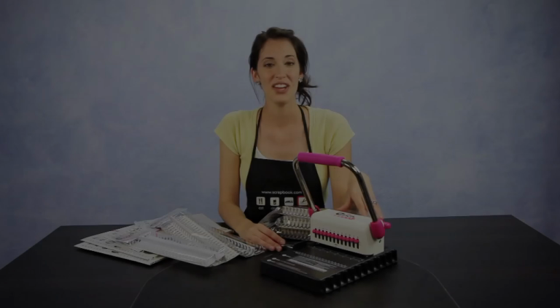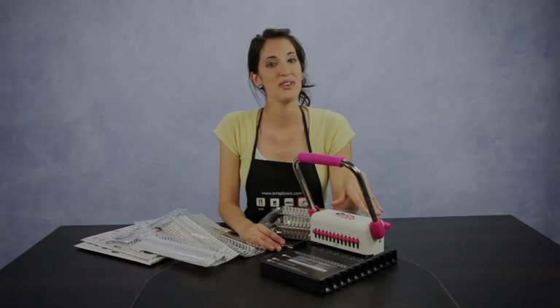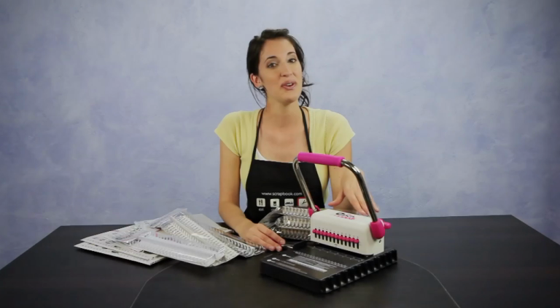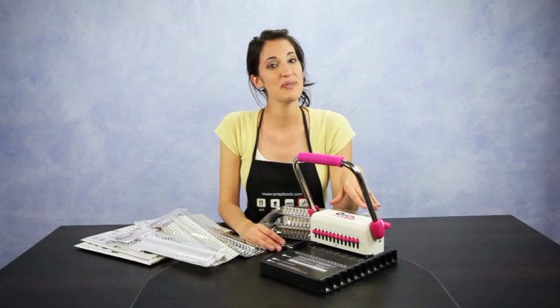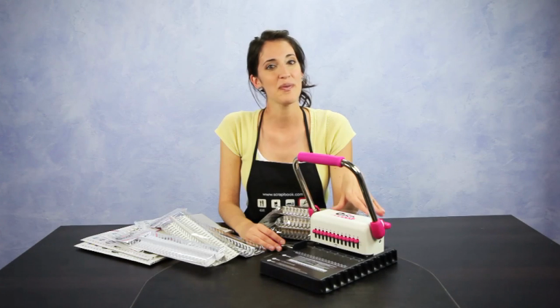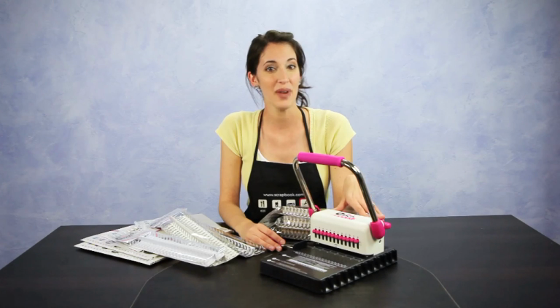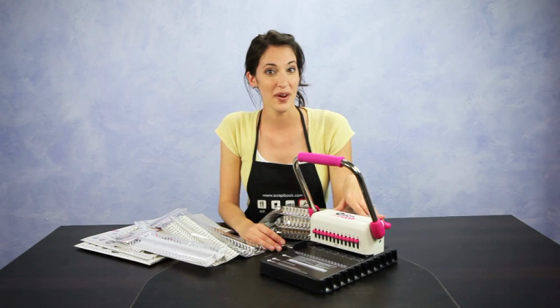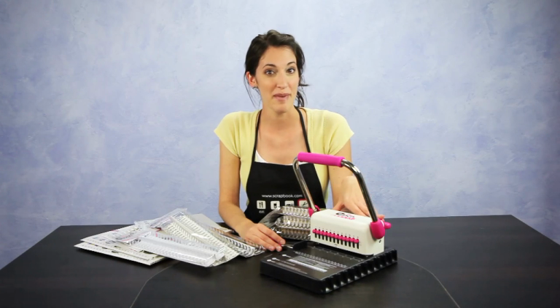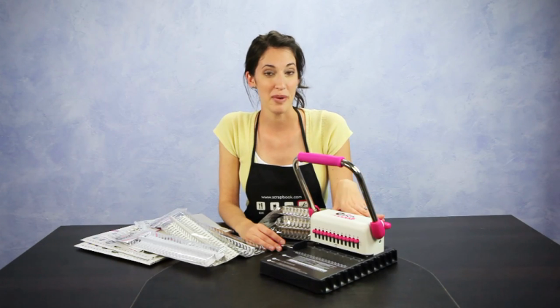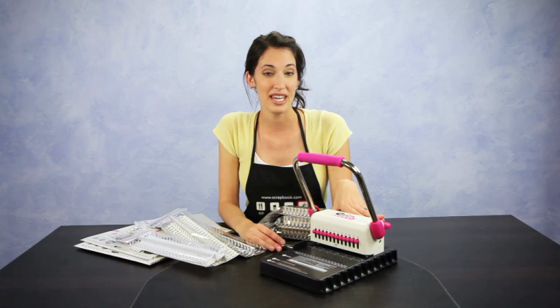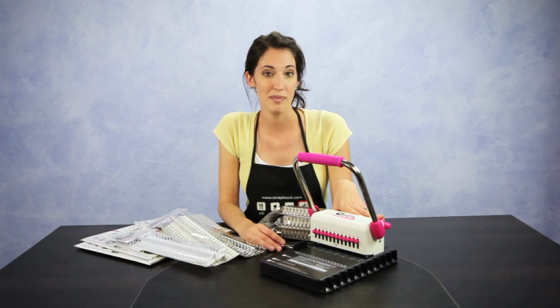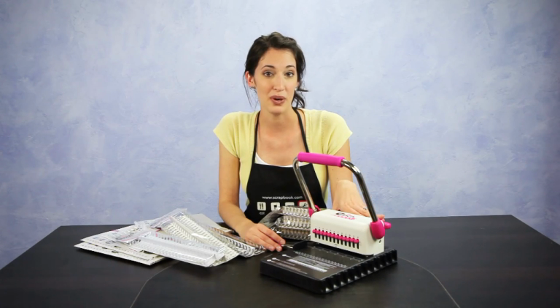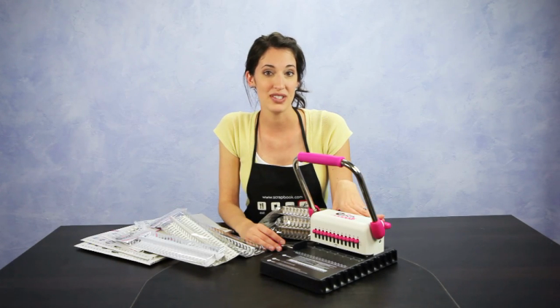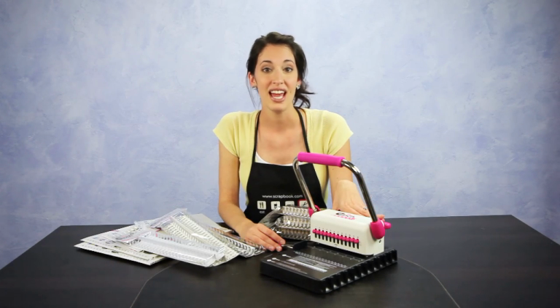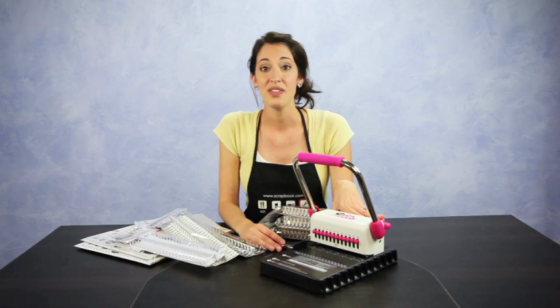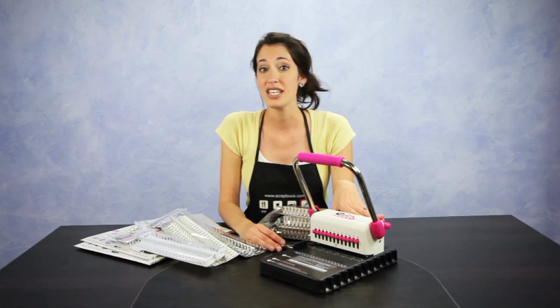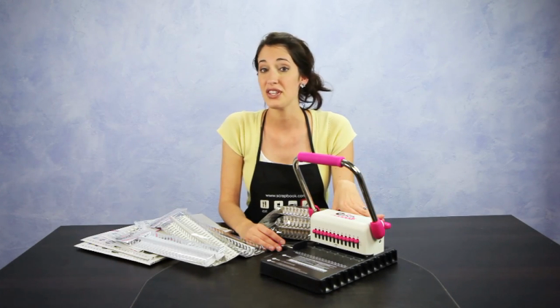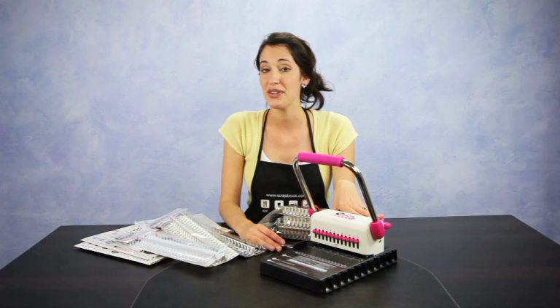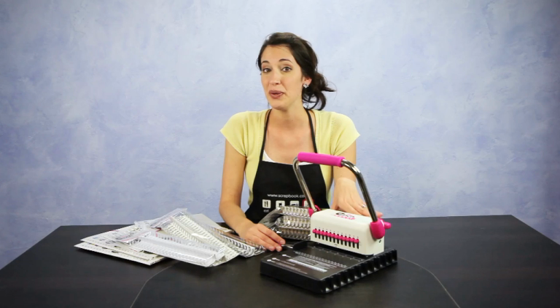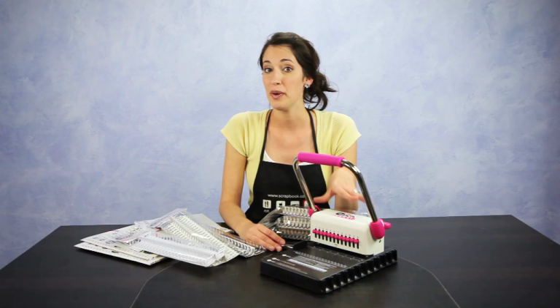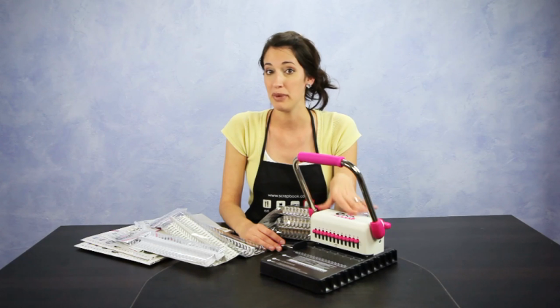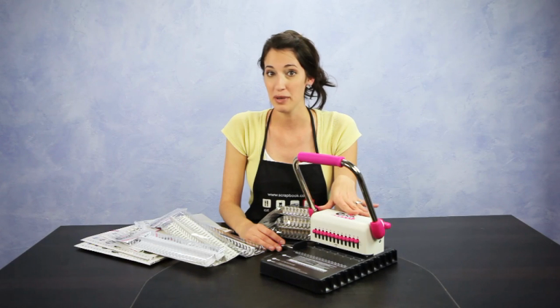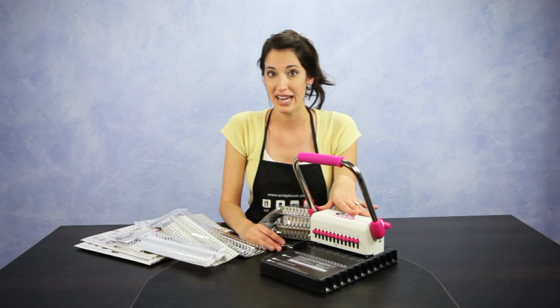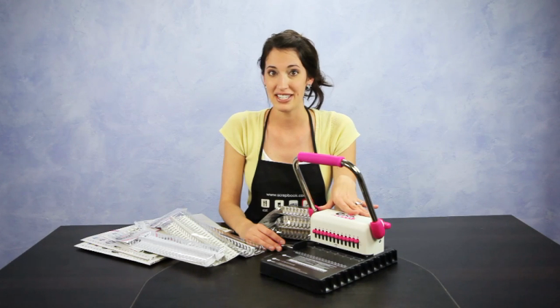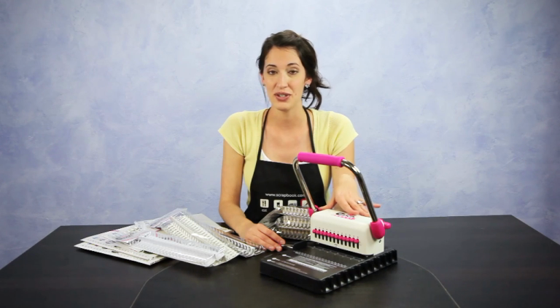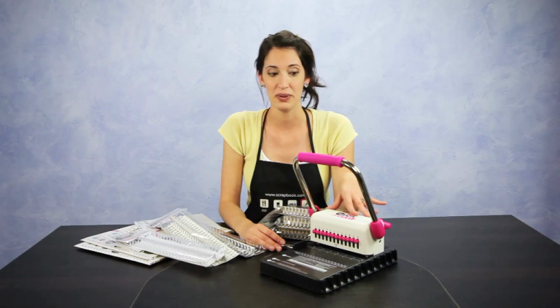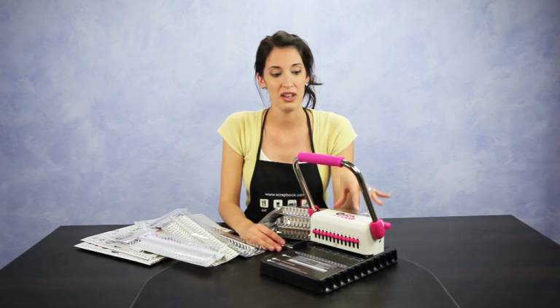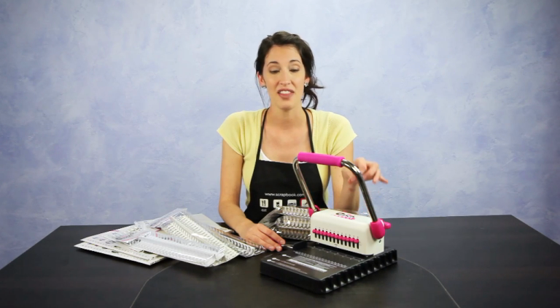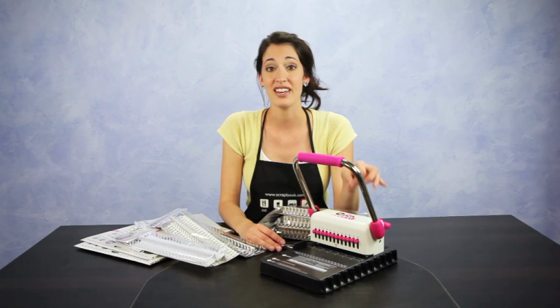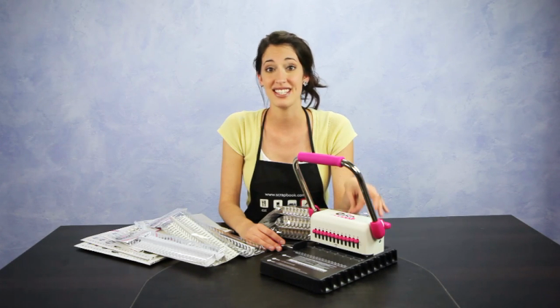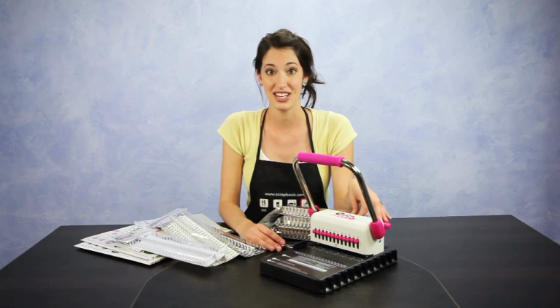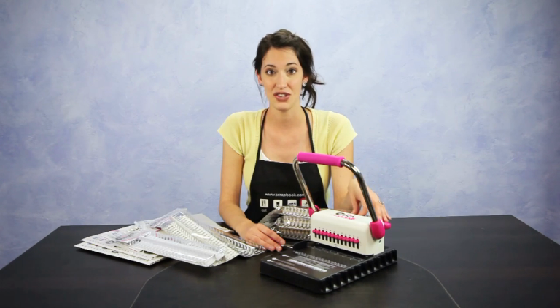New from We Are Memory Keepers, this is their new book binding tool, the Cinch.